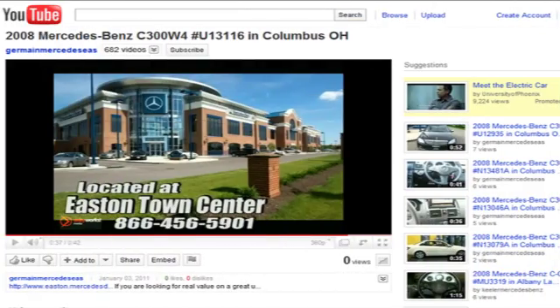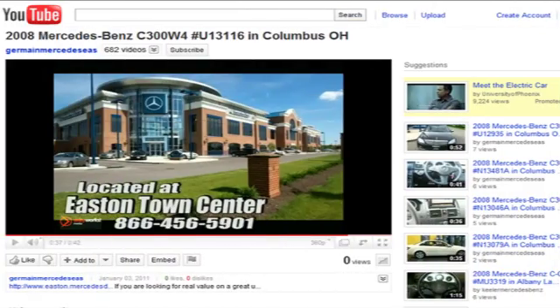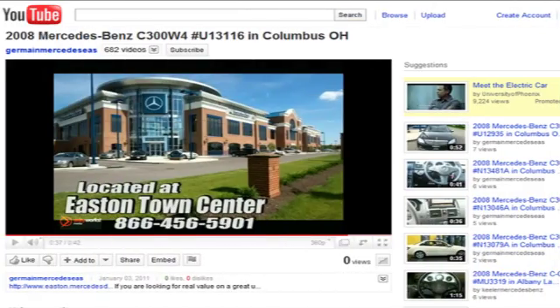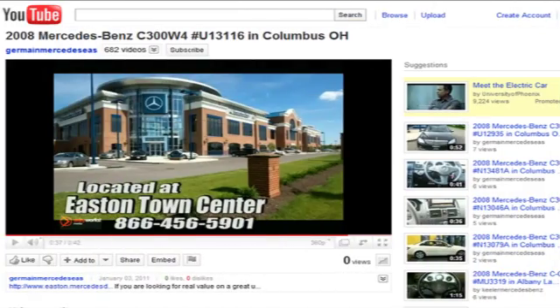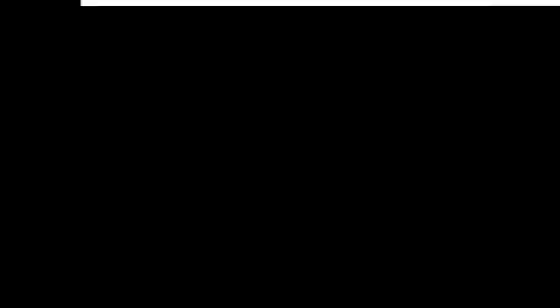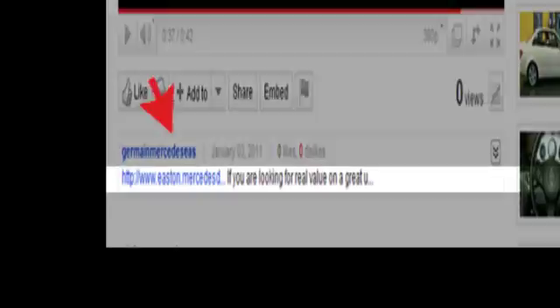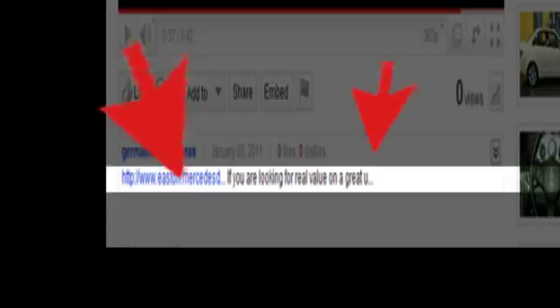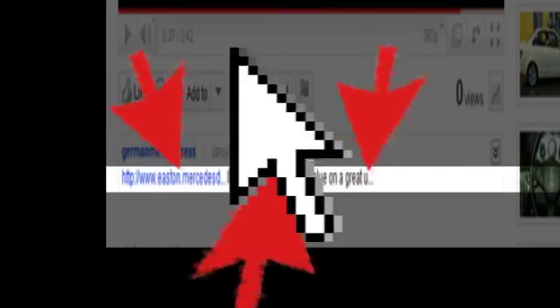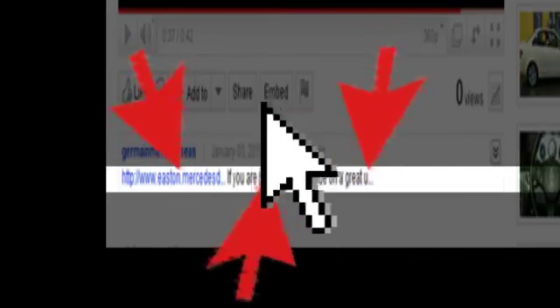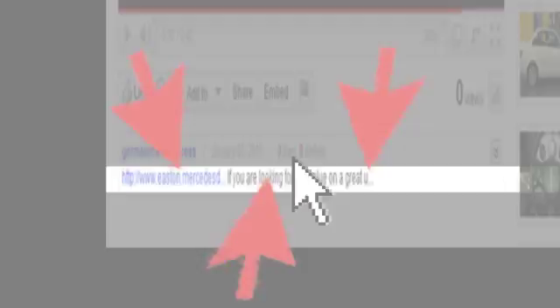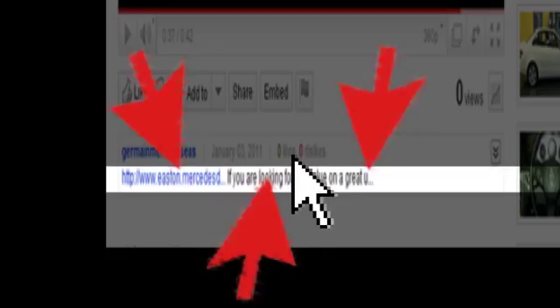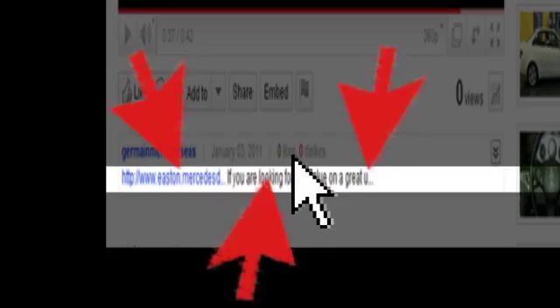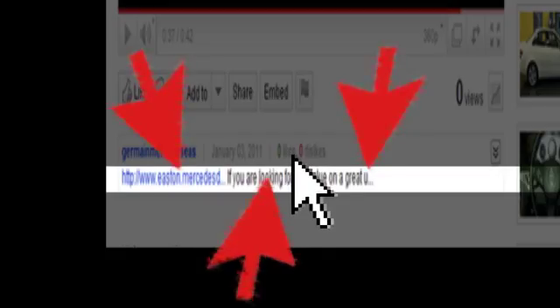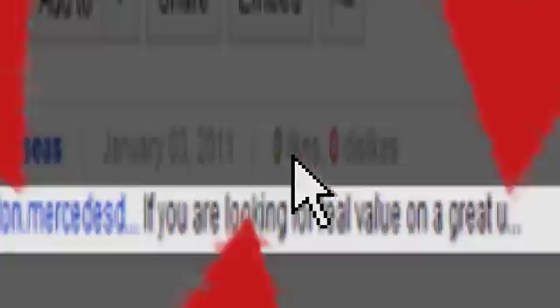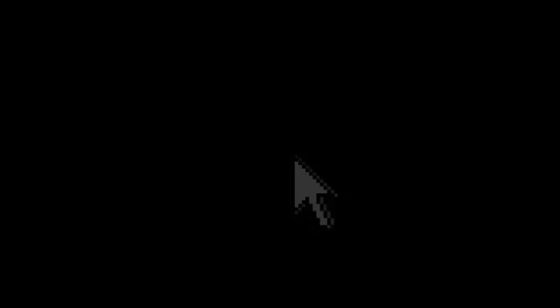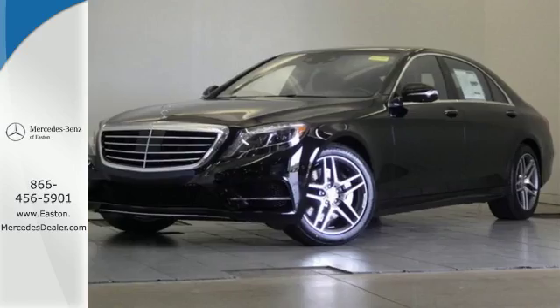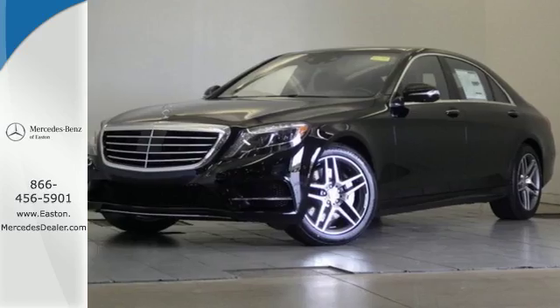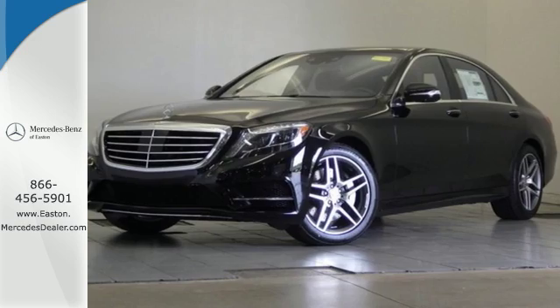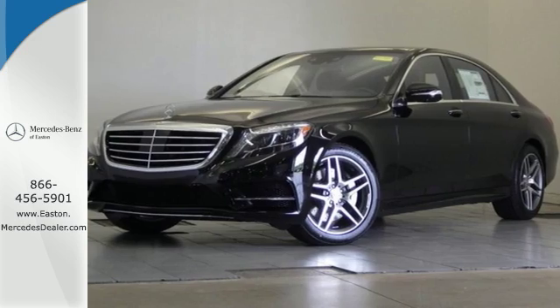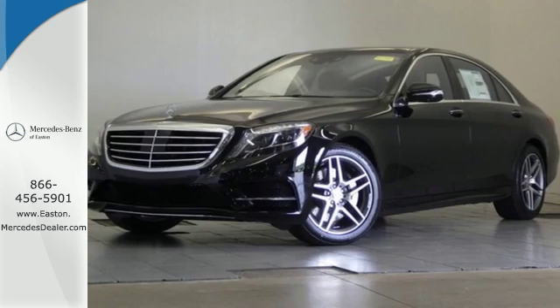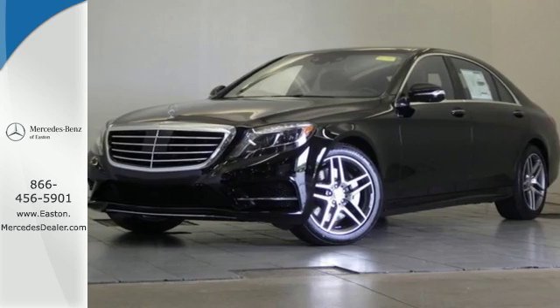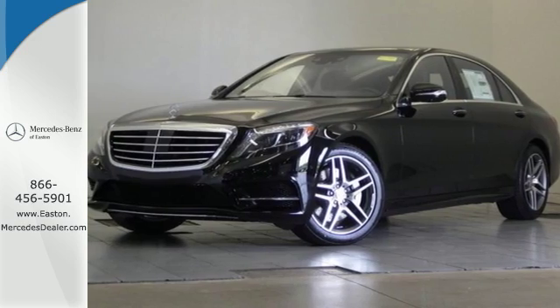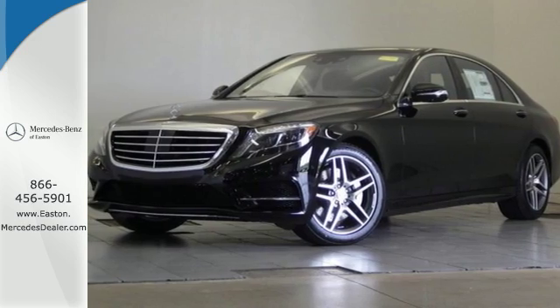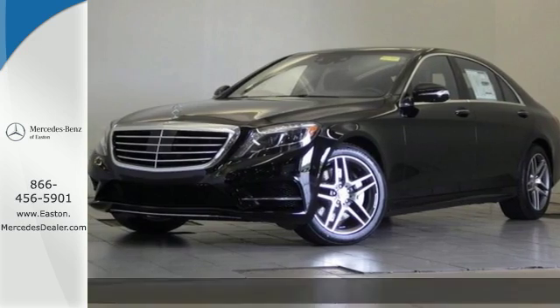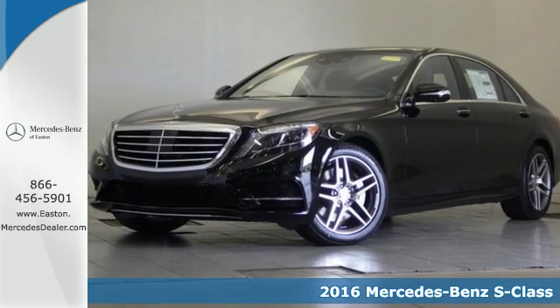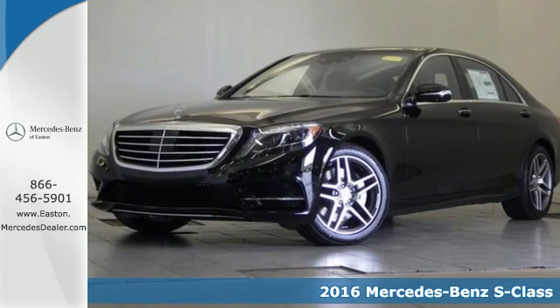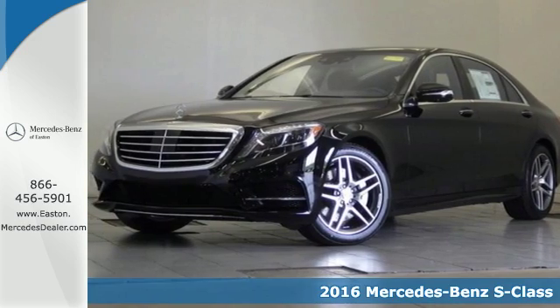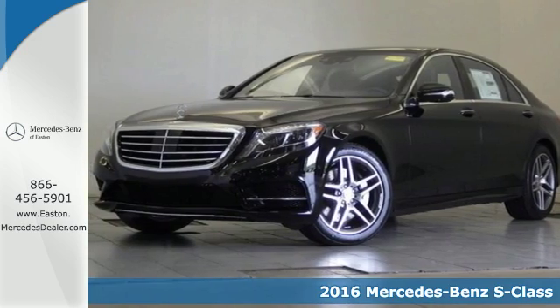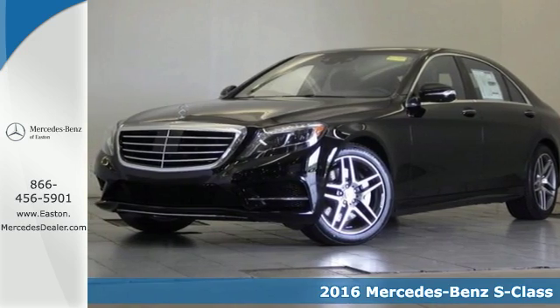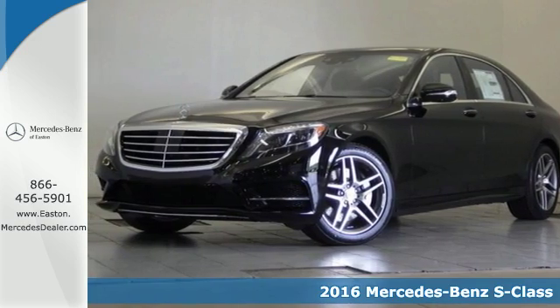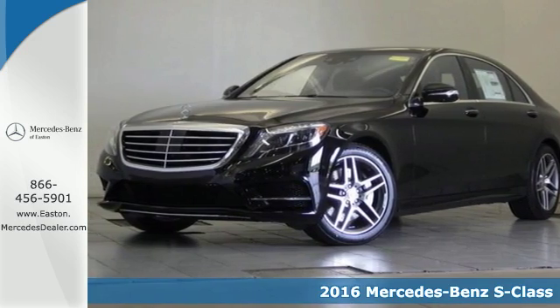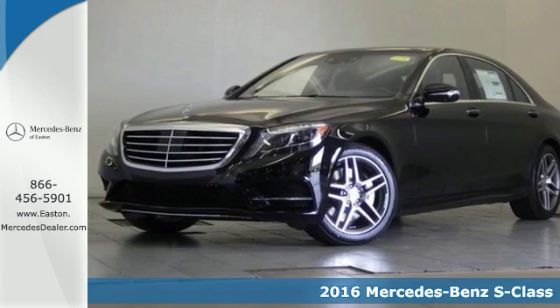Click the link below to schedule a test drive. Here's a 2016 Mercedes-Benz S-Class.